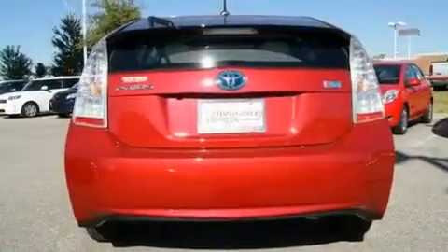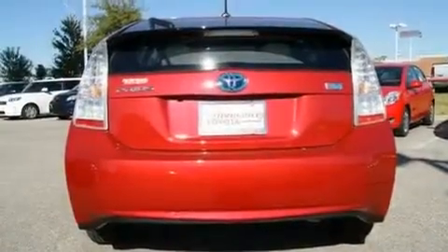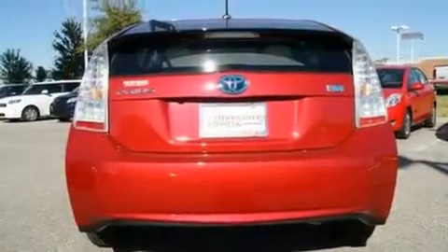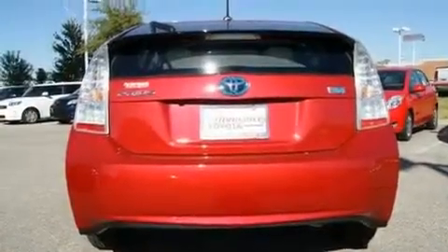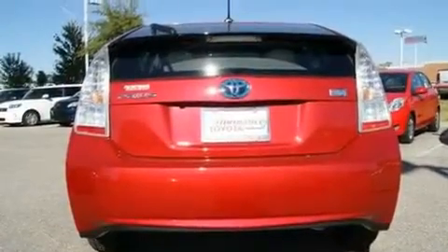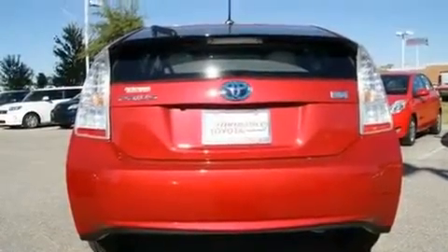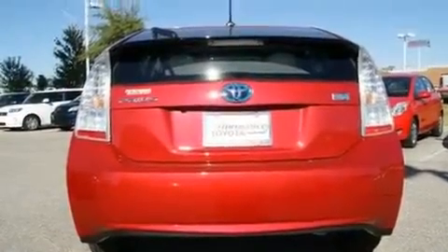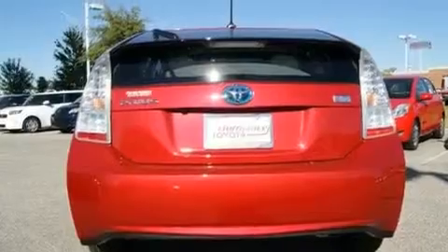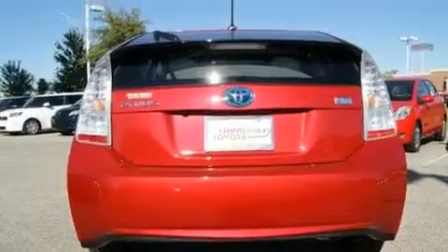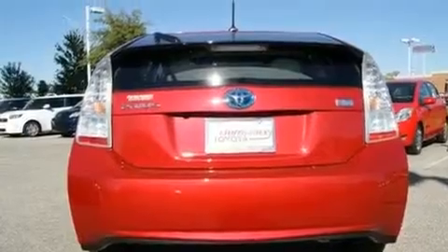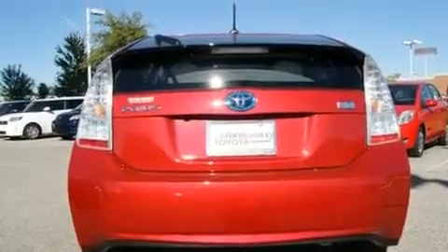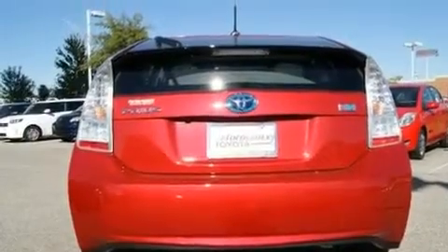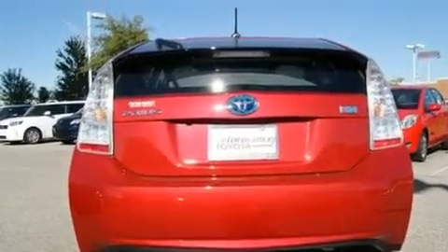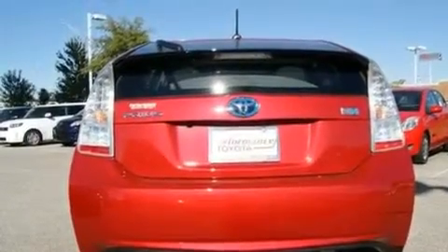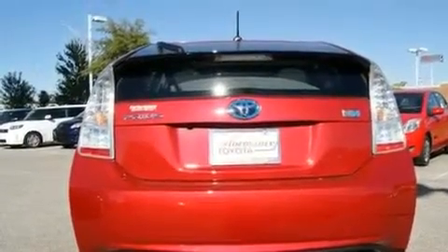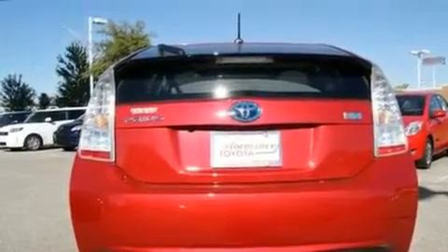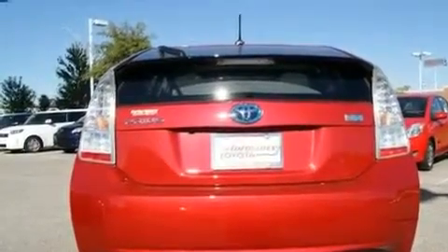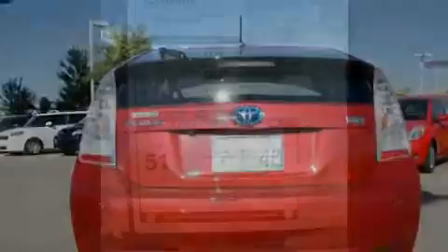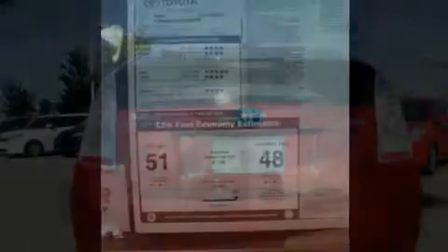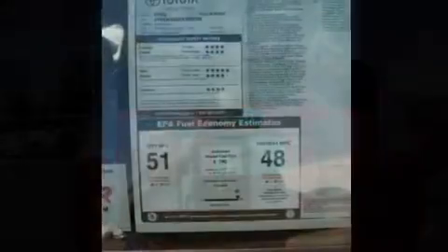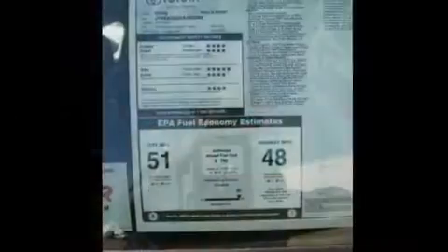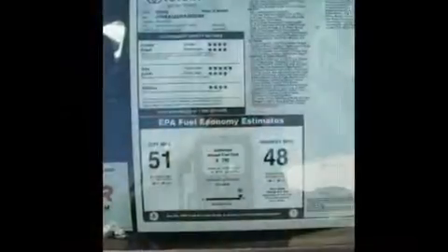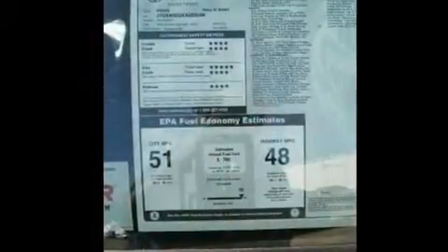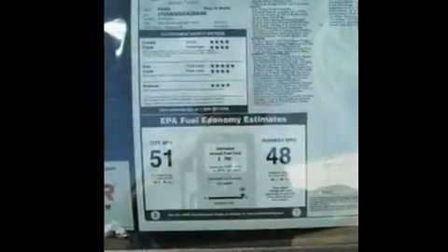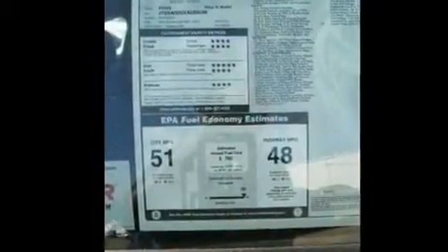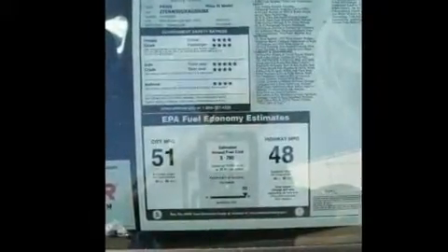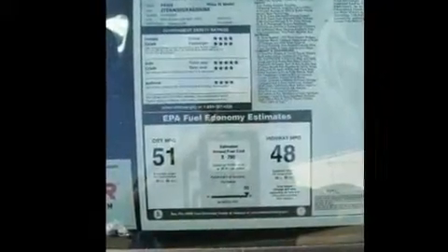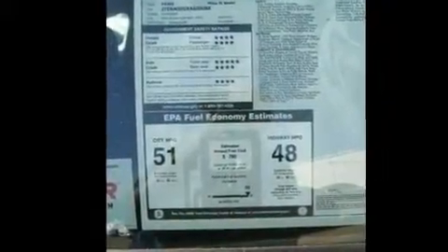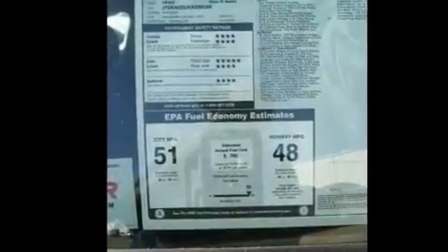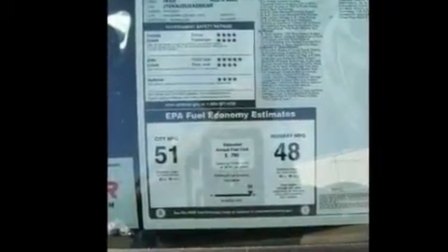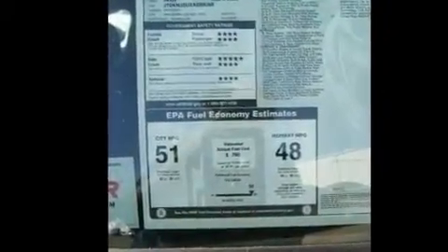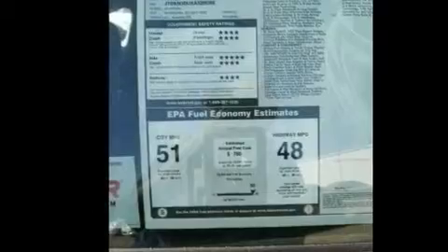With an EPA estimated rating of 48 miles per gallon on the highway, fuel efficiency does not take a back seat.